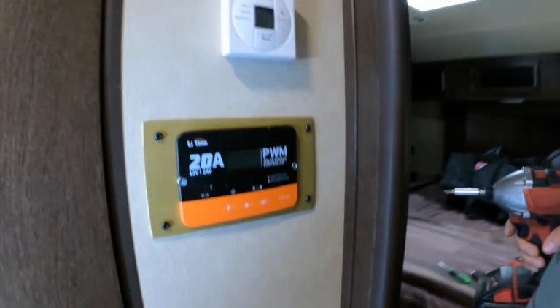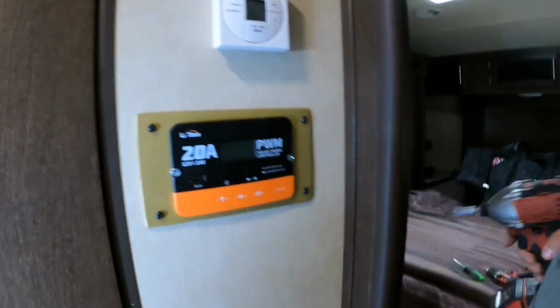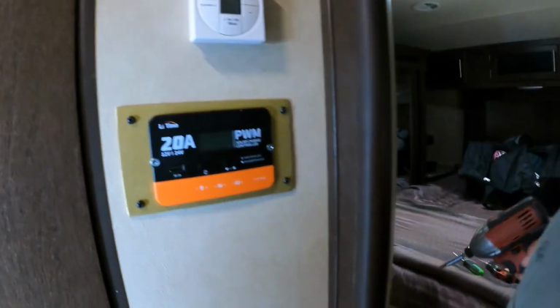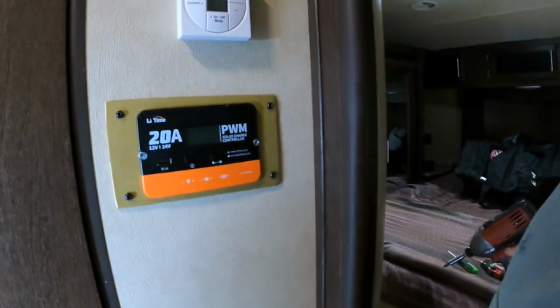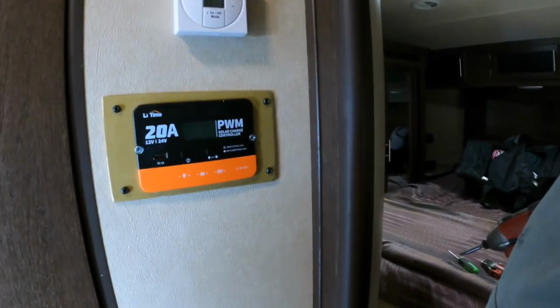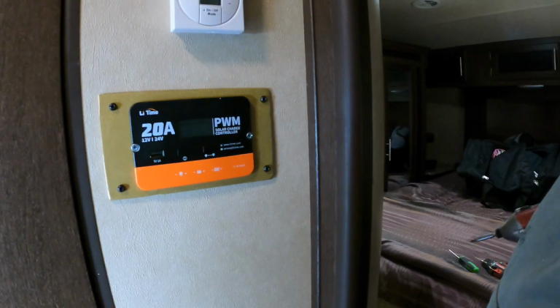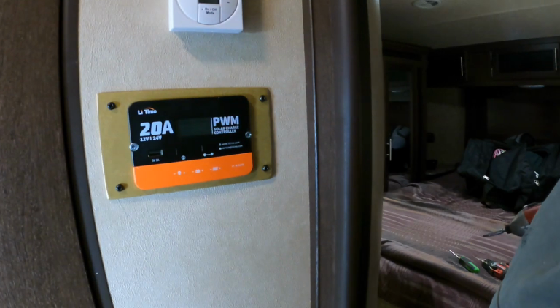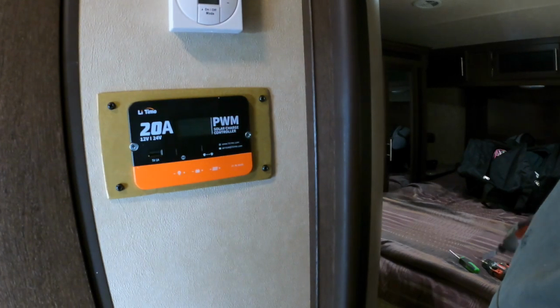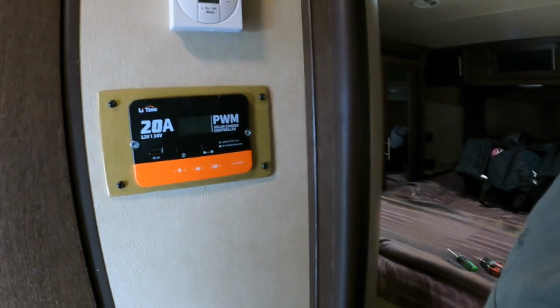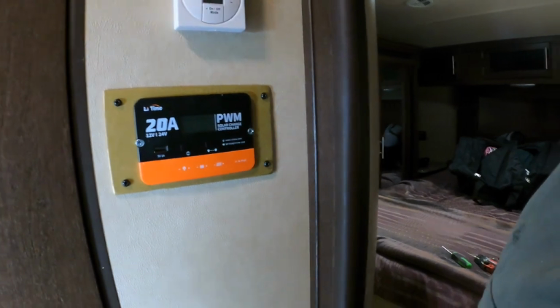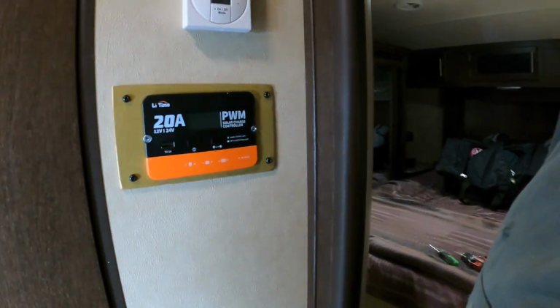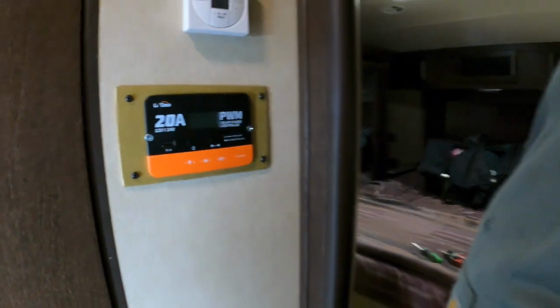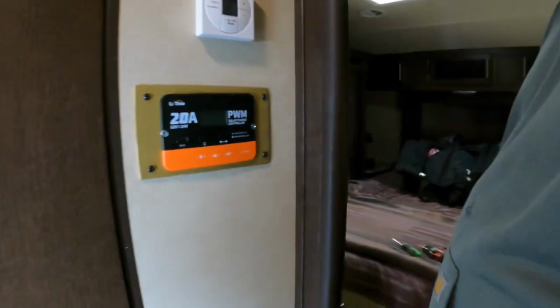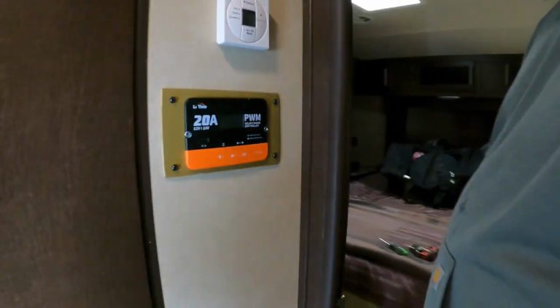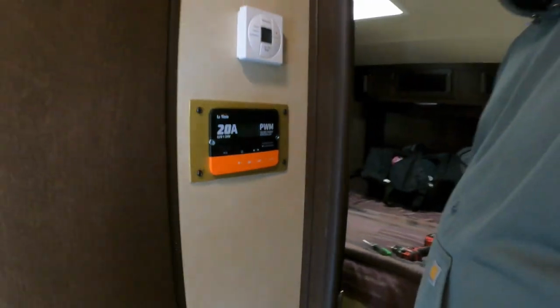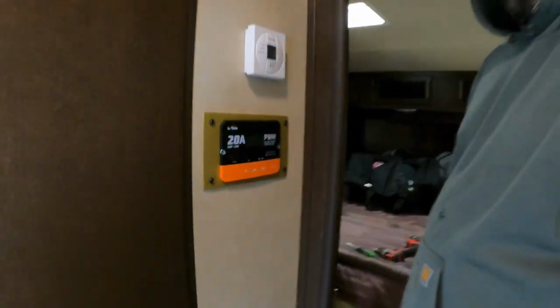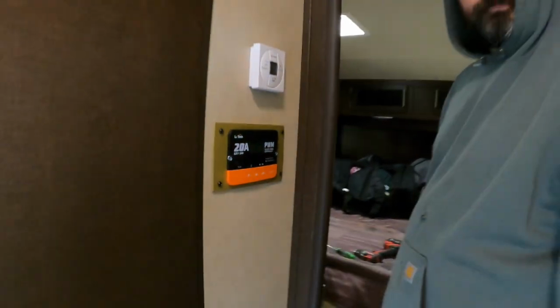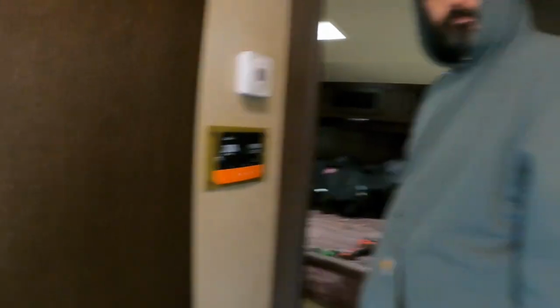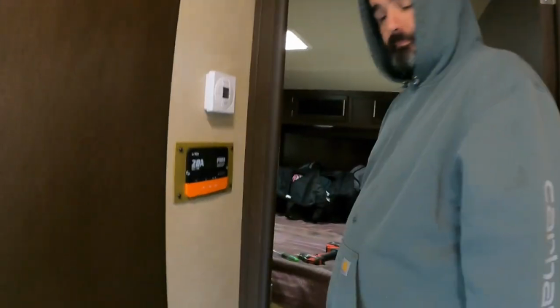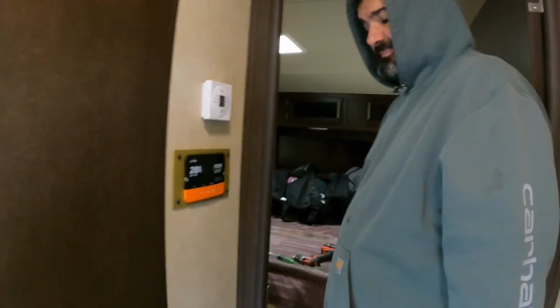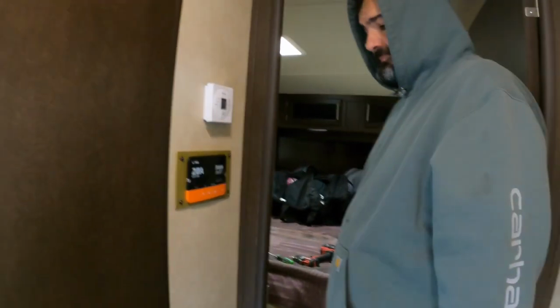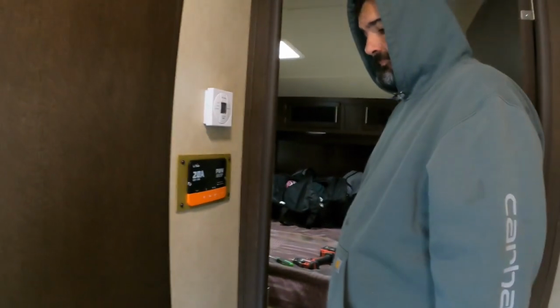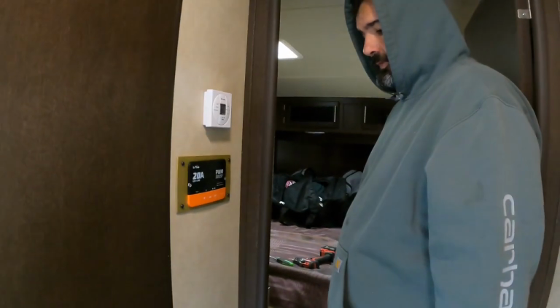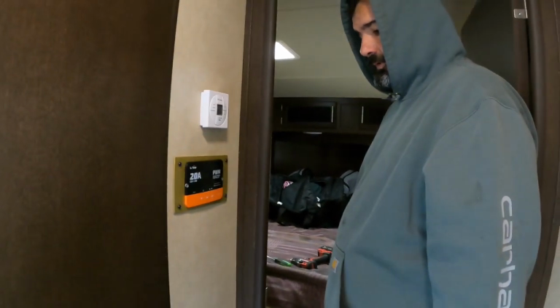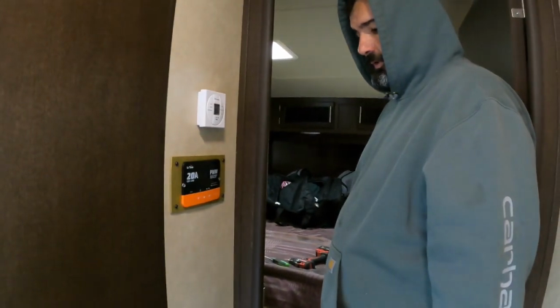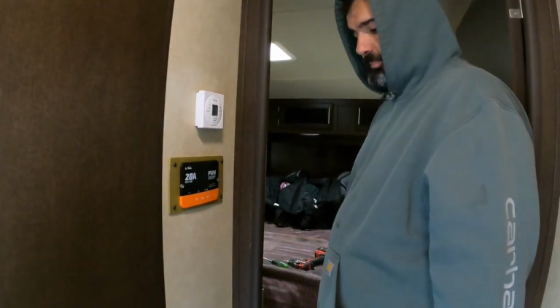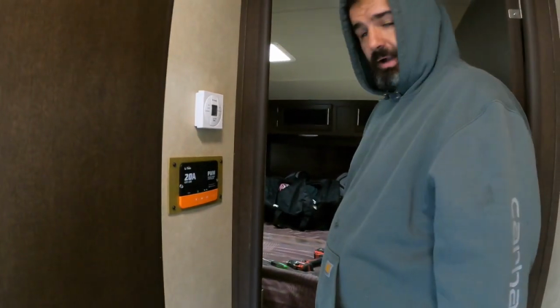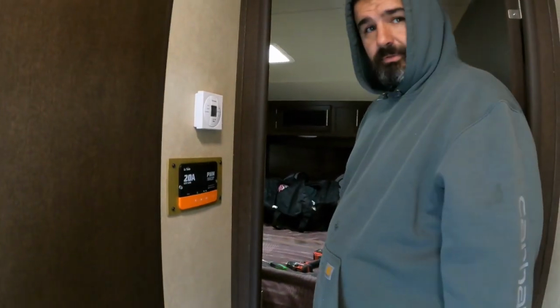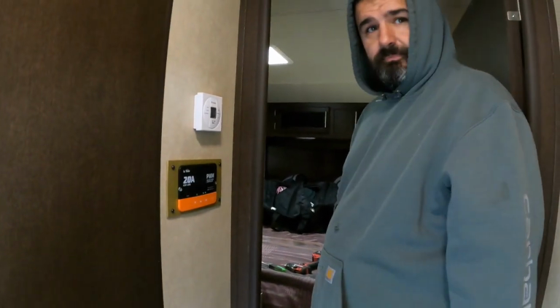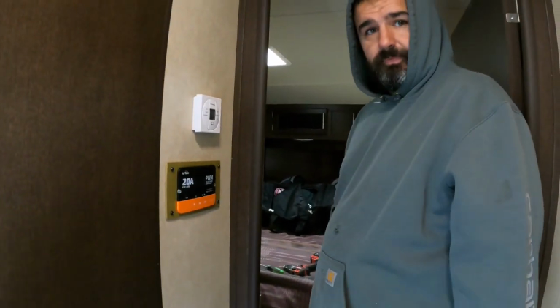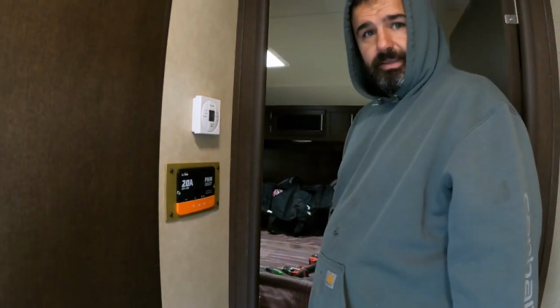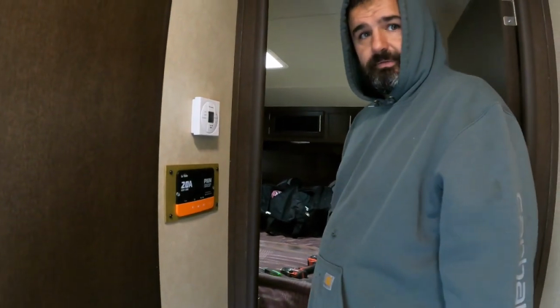There we go — not the prettiest thing I've ever done, but solar problem fixed.